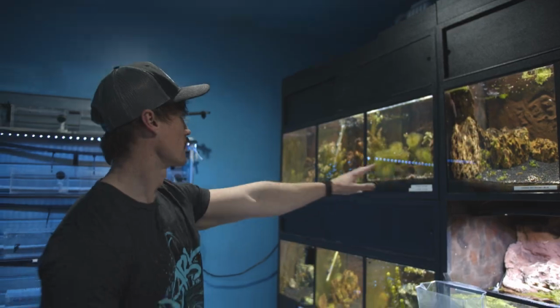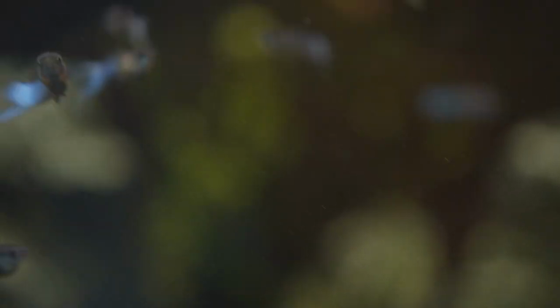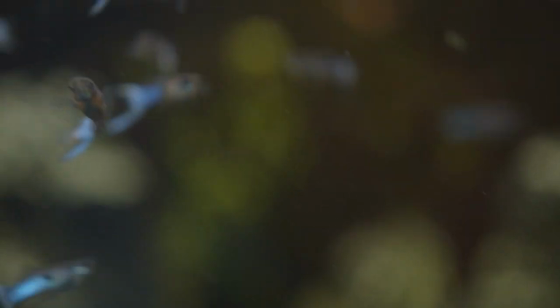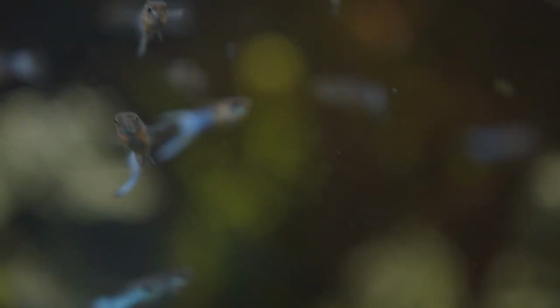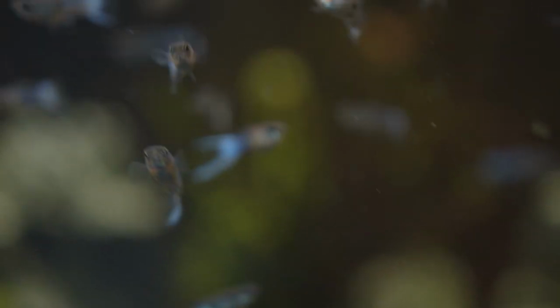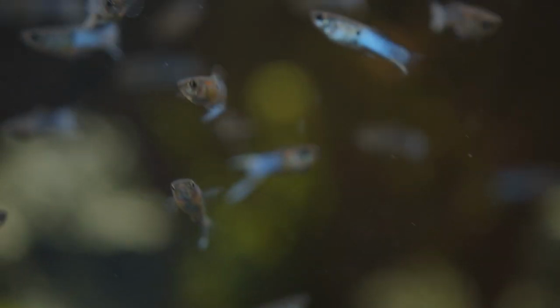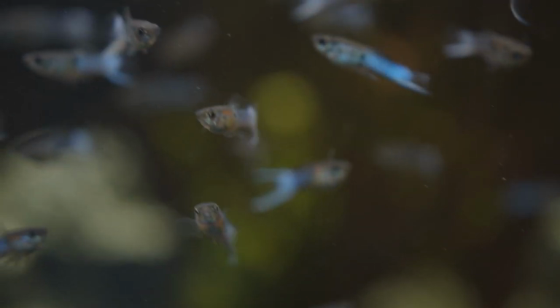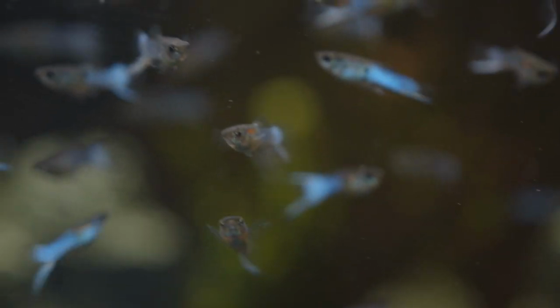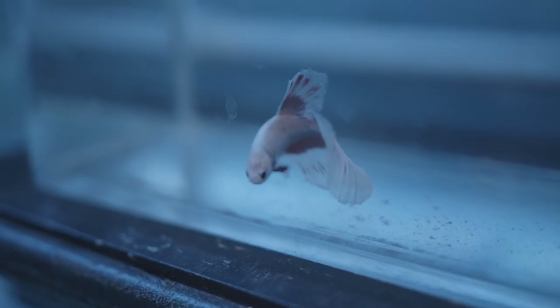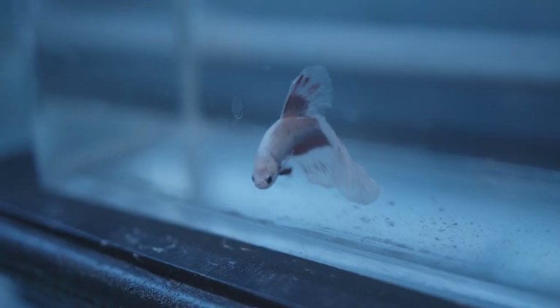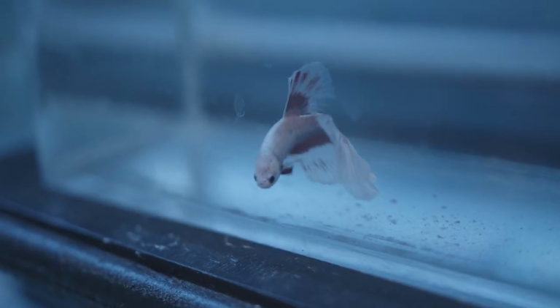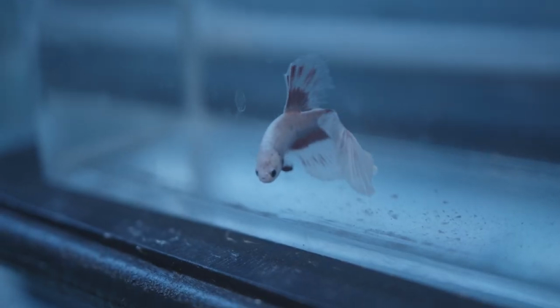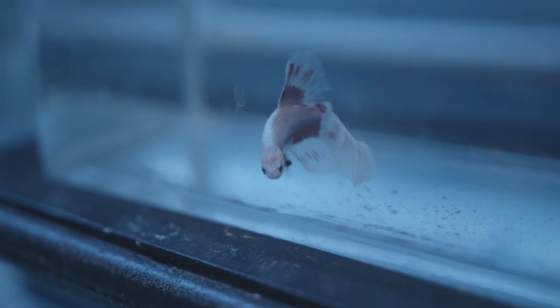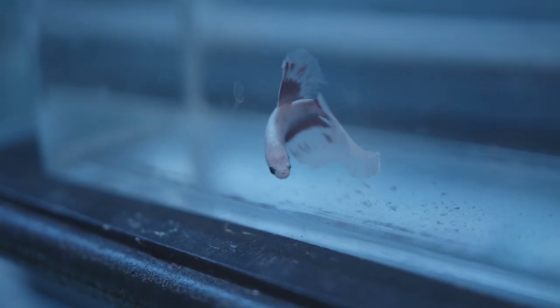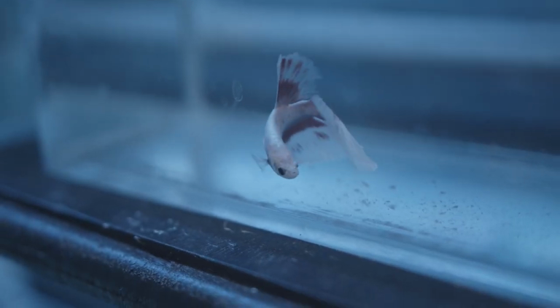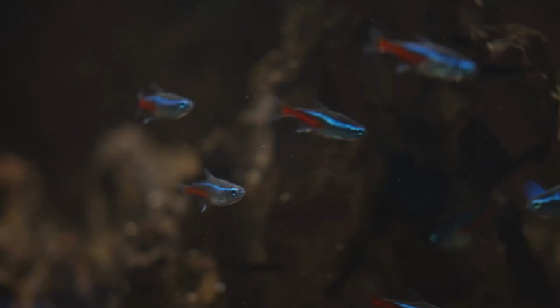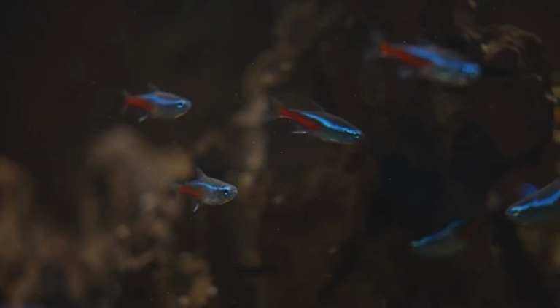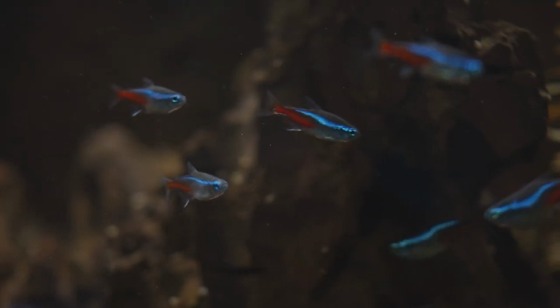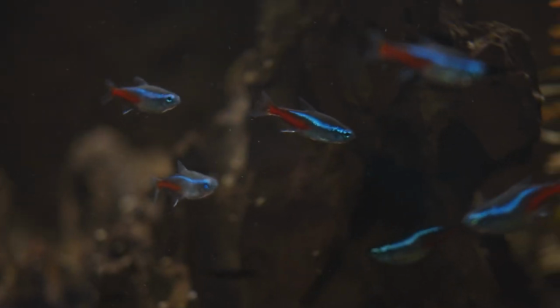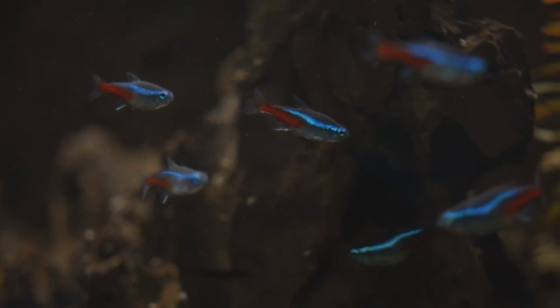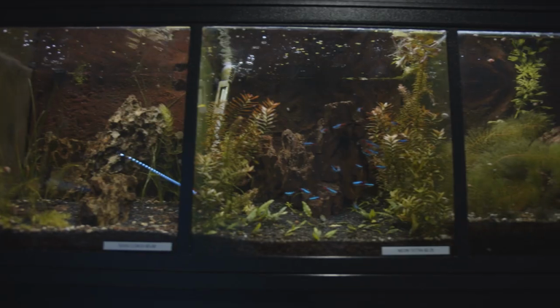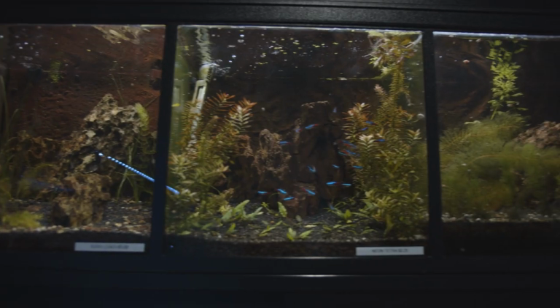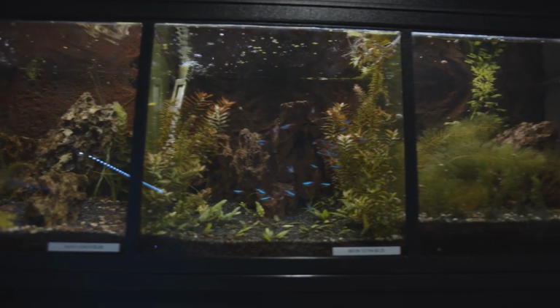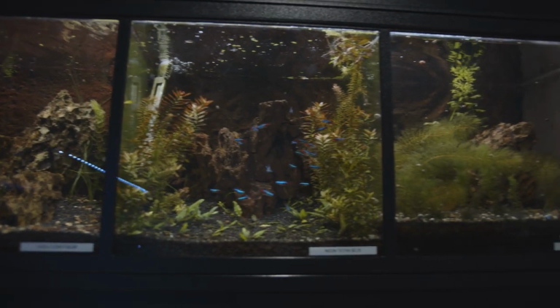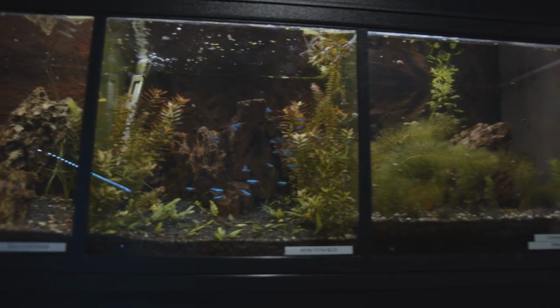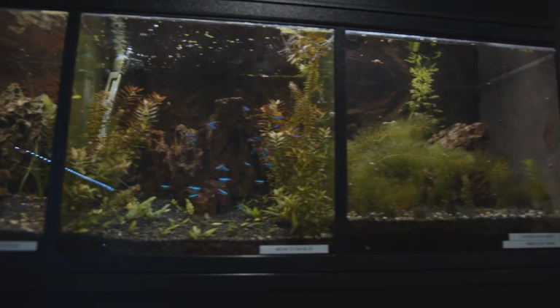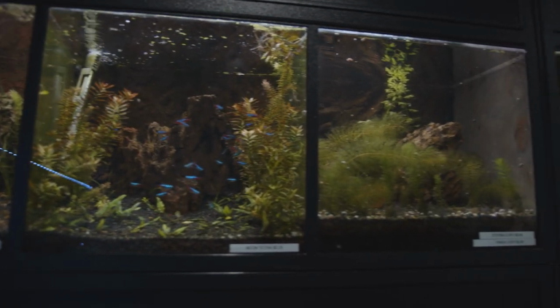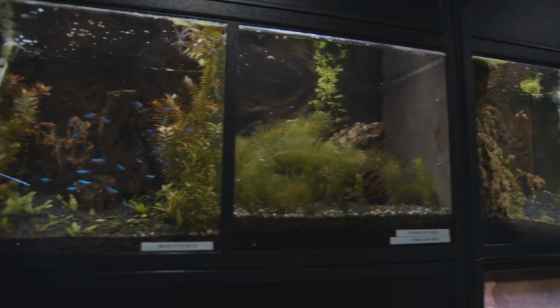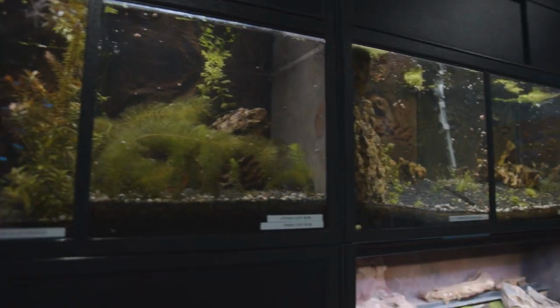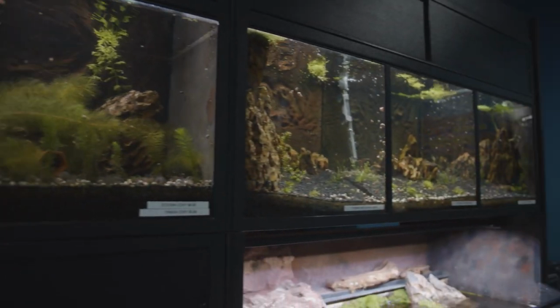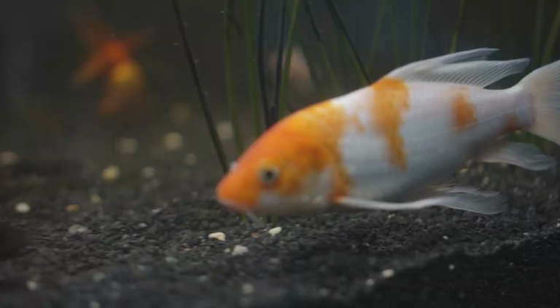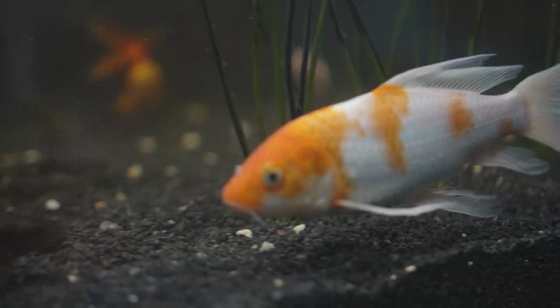Freshwater shrimp. We've got a cool beta selection, freshwater crustaceans, all that kind of stuff.